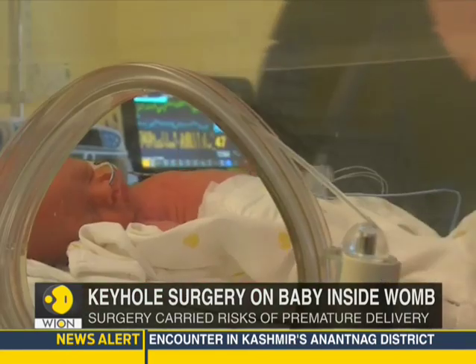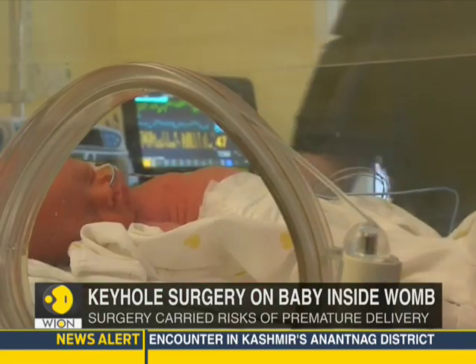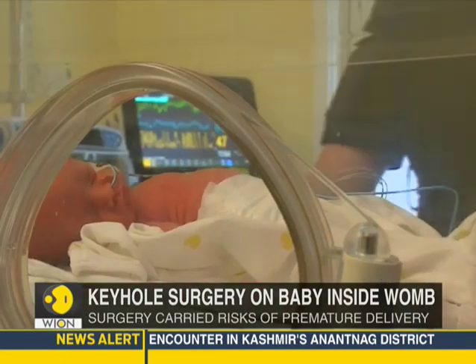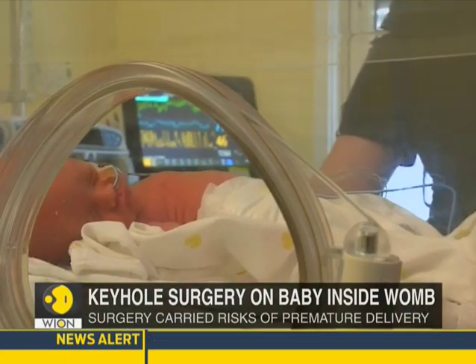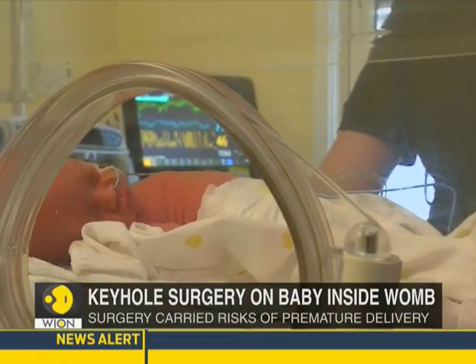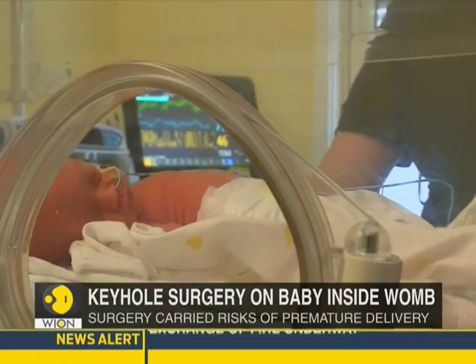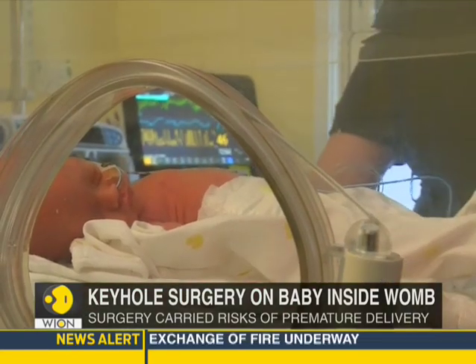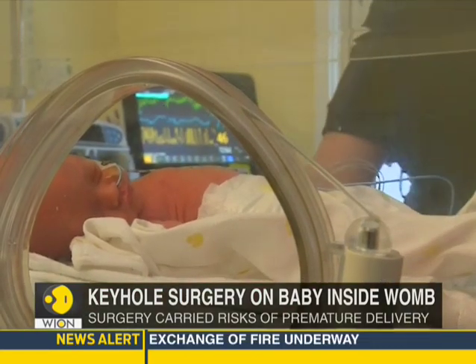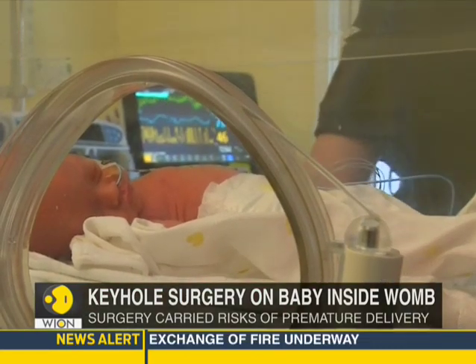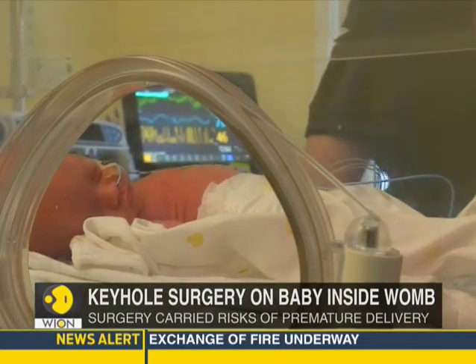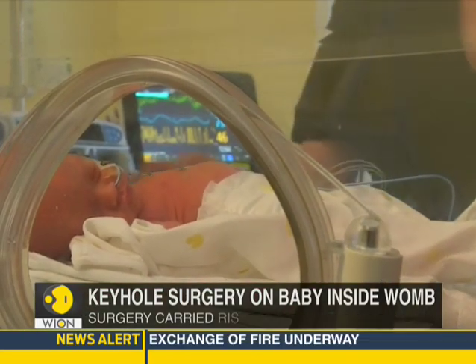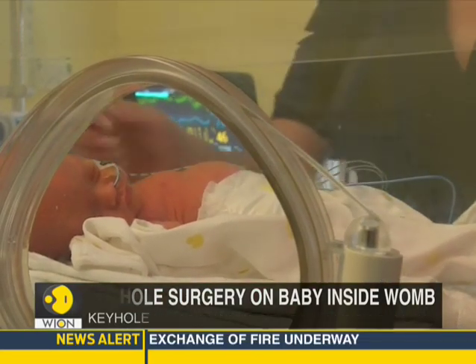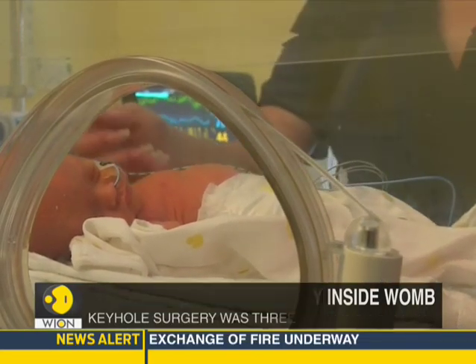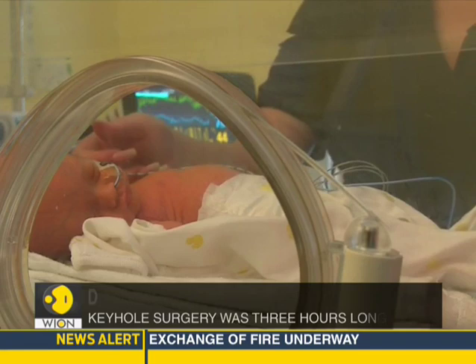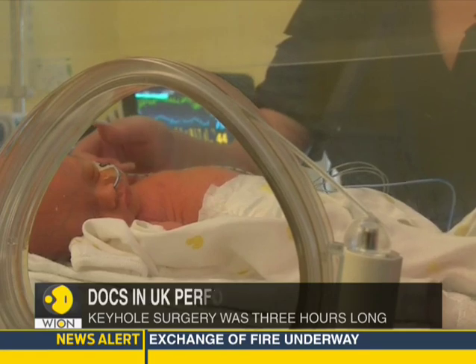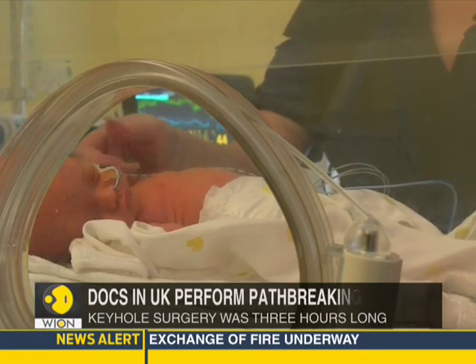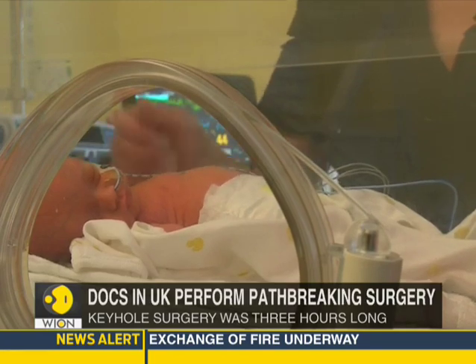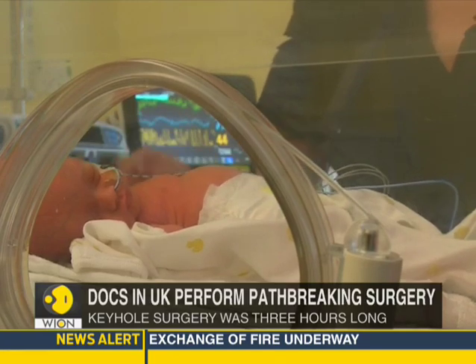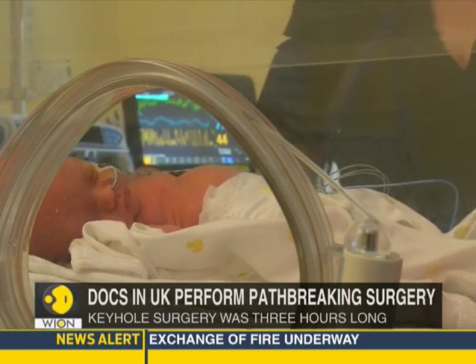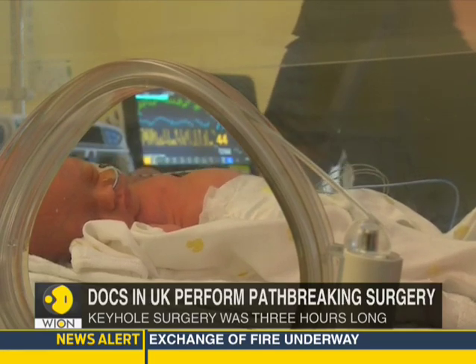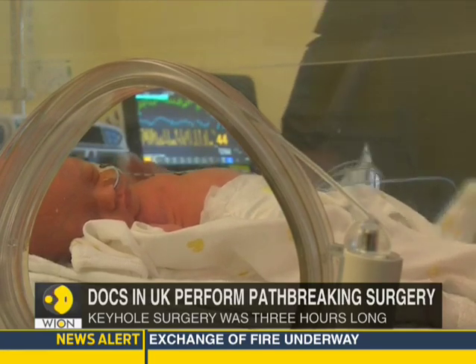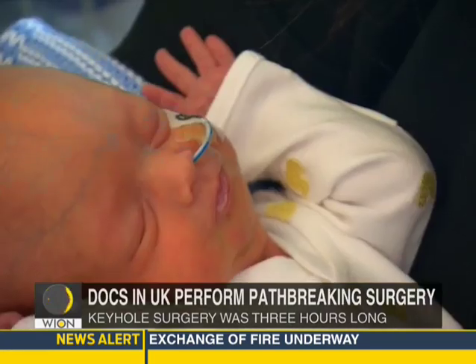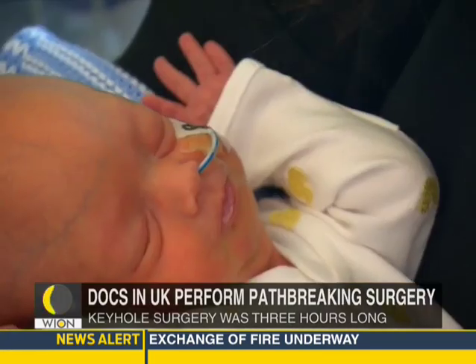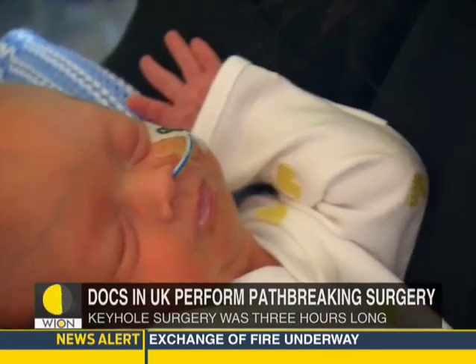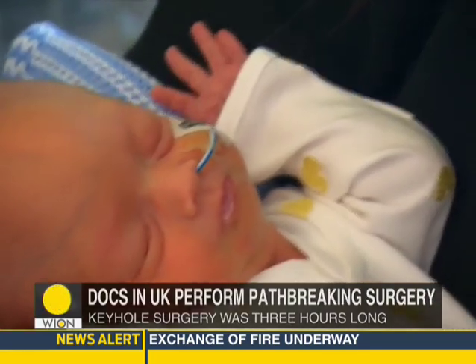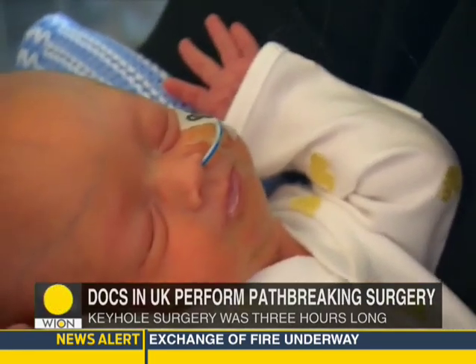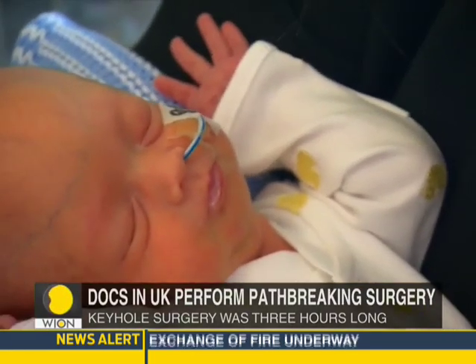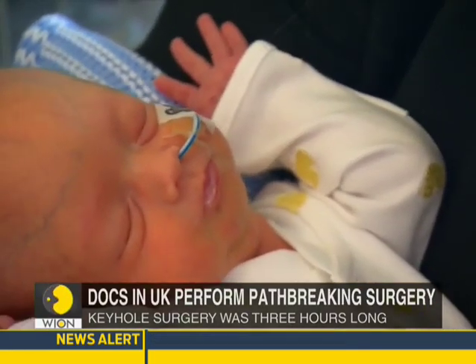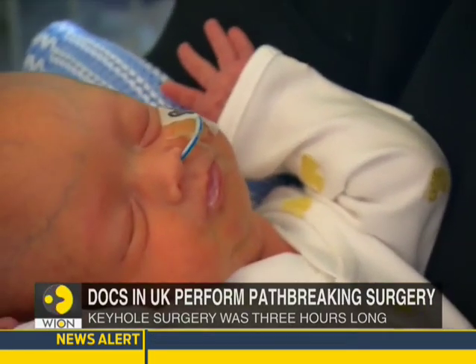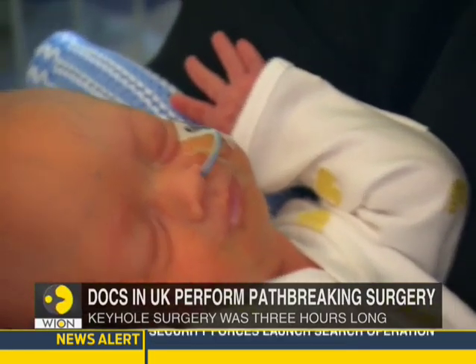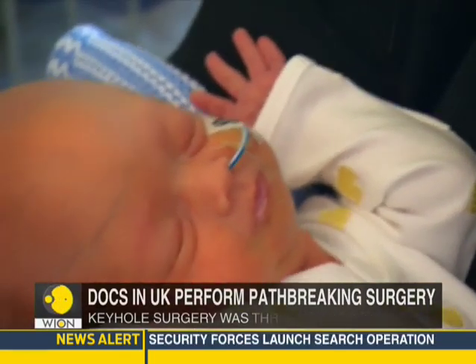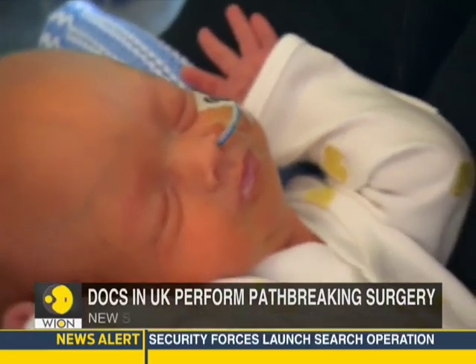The new procedure was not a cure for spina bifida, but would certainly improve the future life of babies born with the condition.